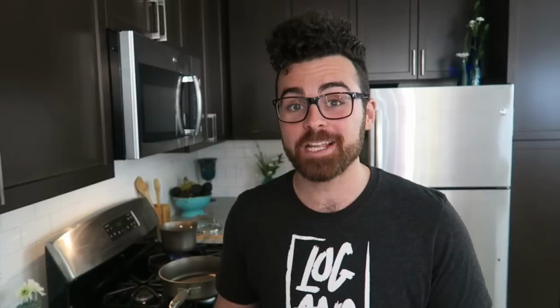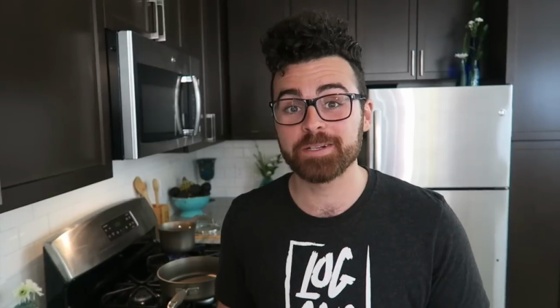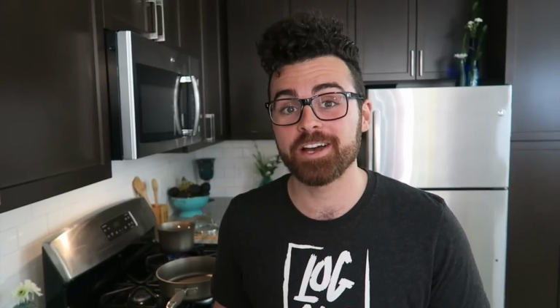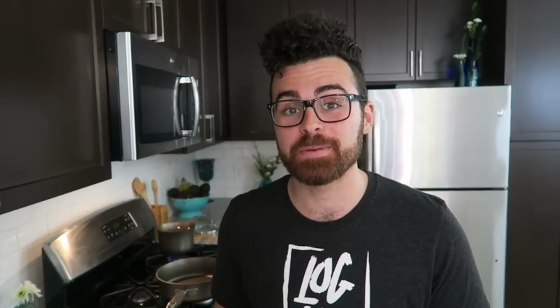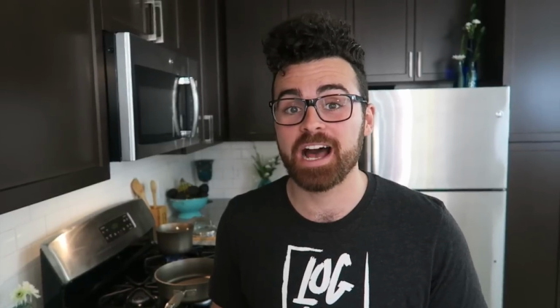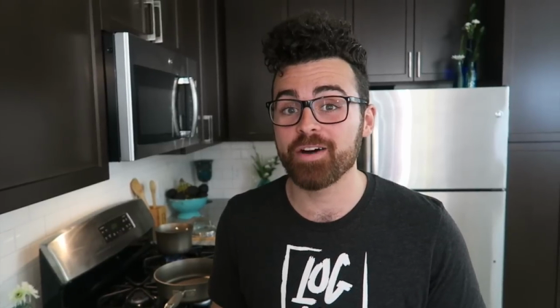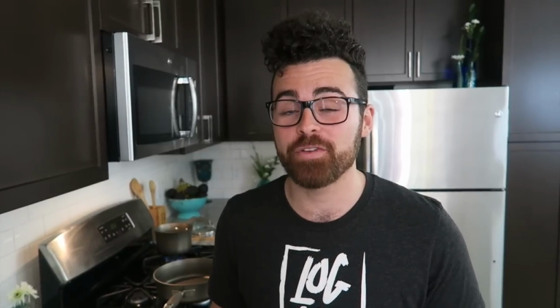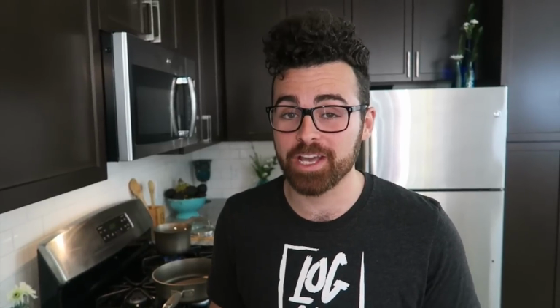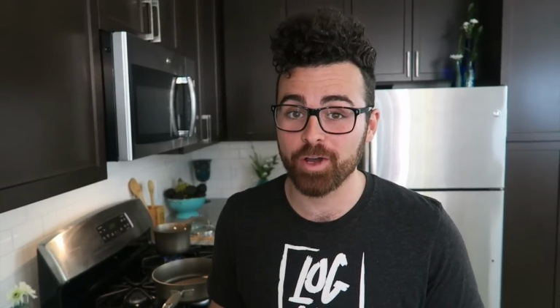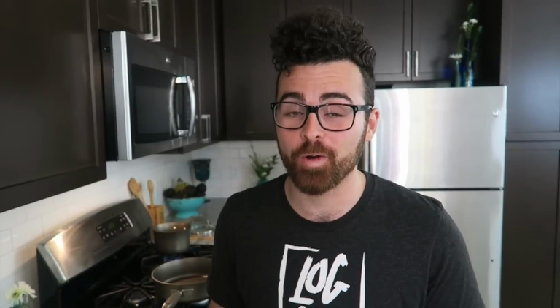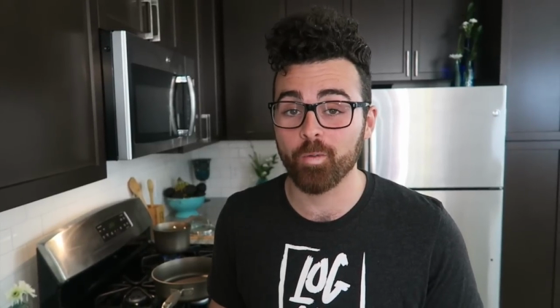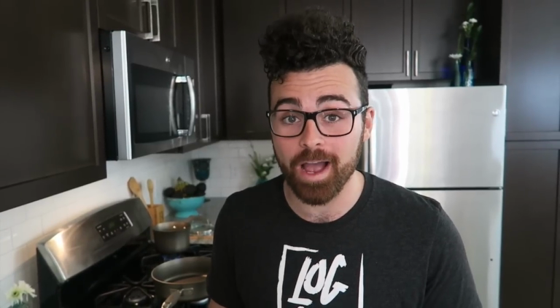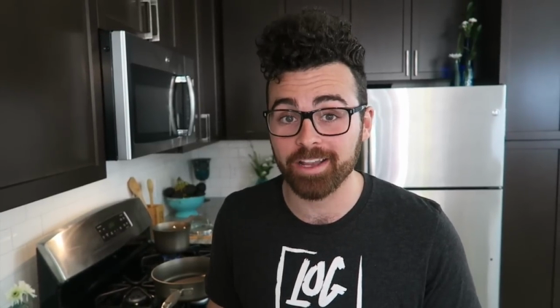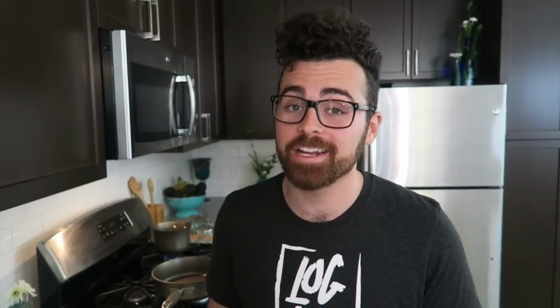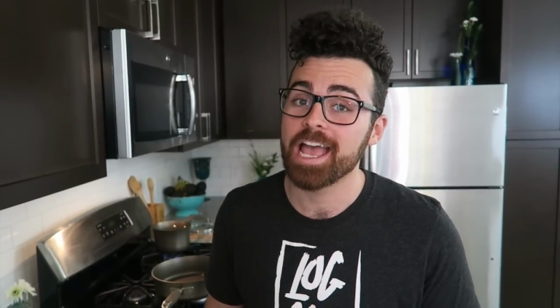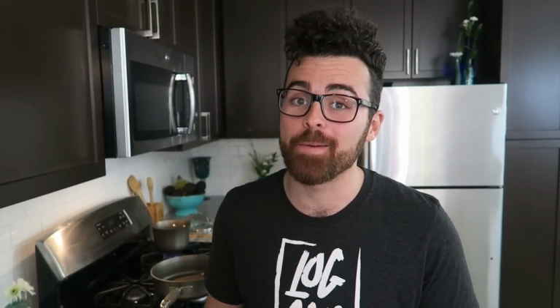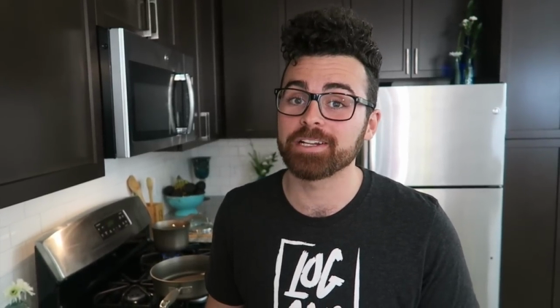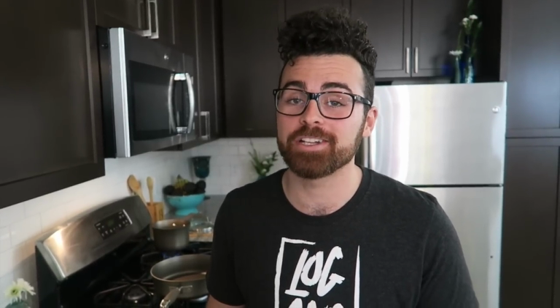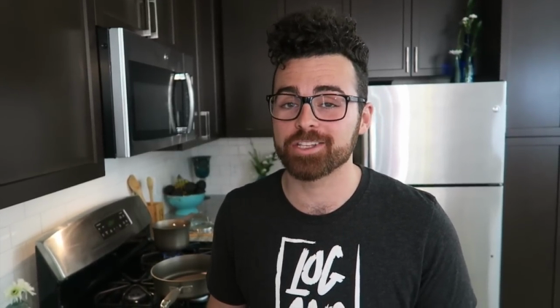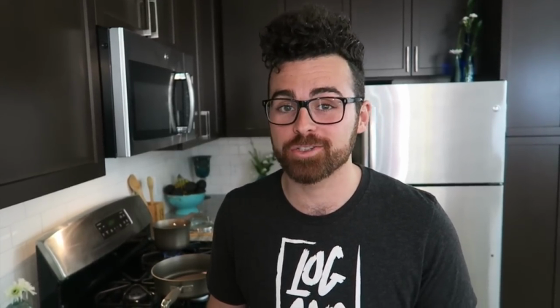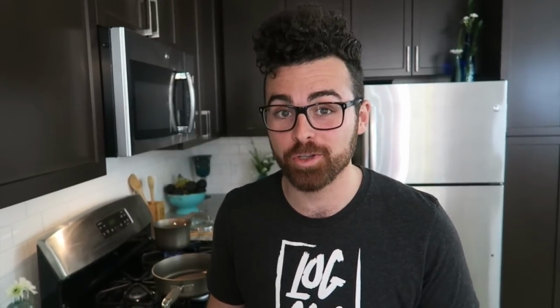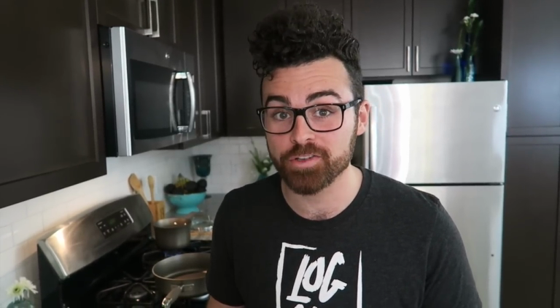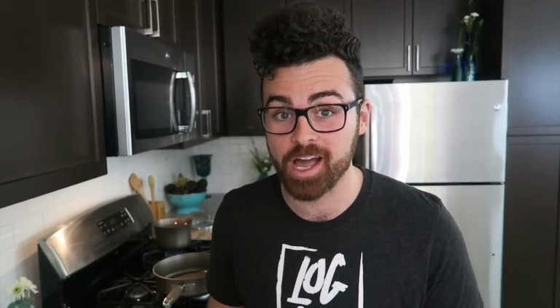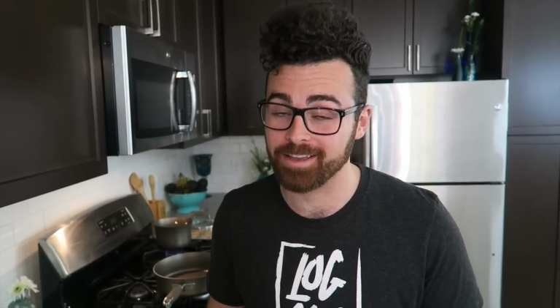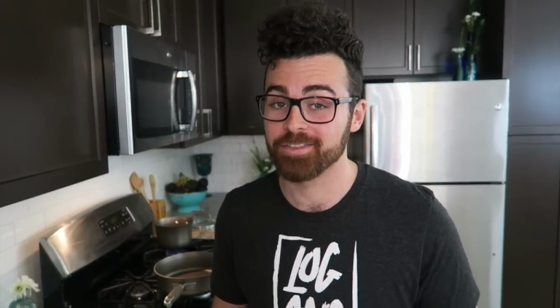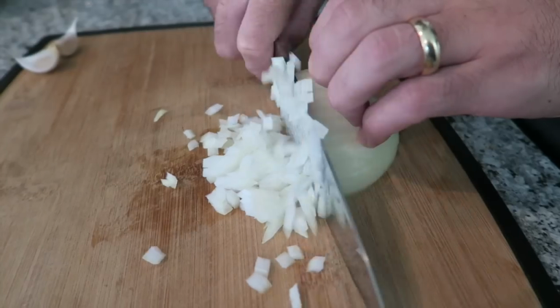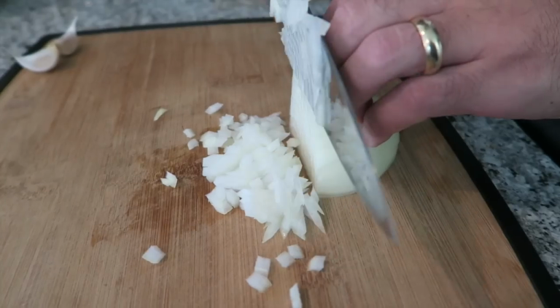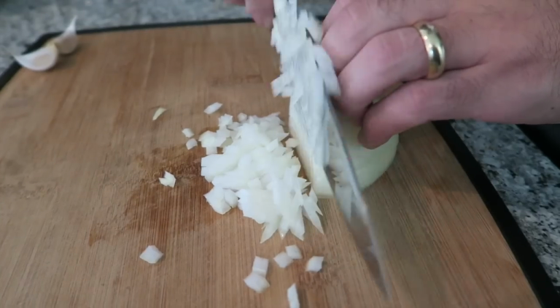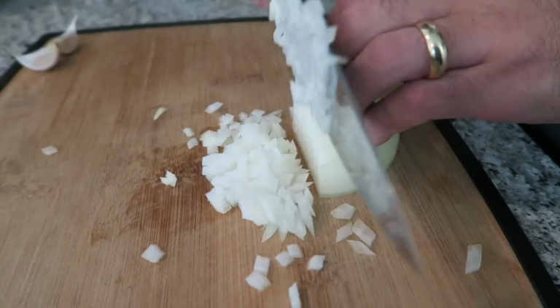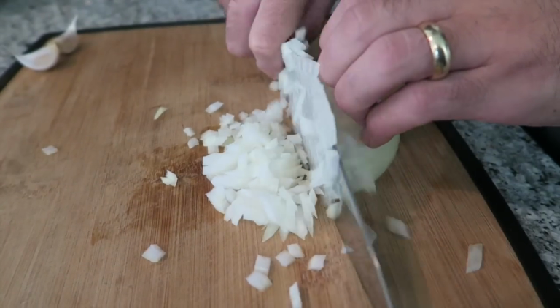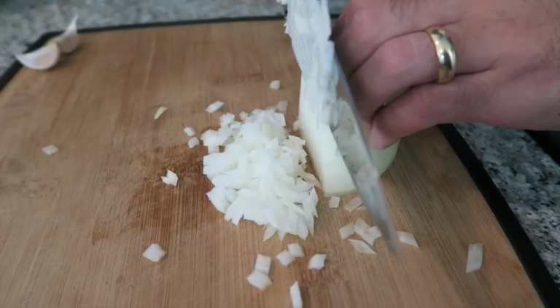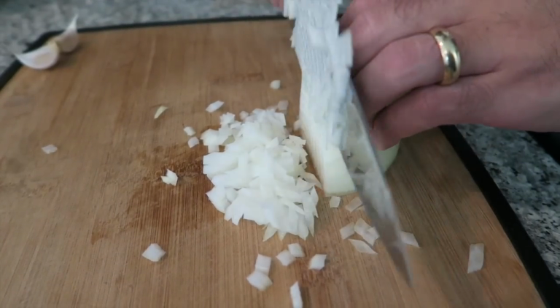Next, we're going to dice about half of a yellow or white onion, and we're going to dice two cloves of garlic. This is going to be for the beans.